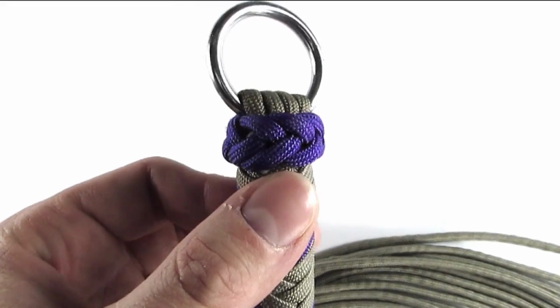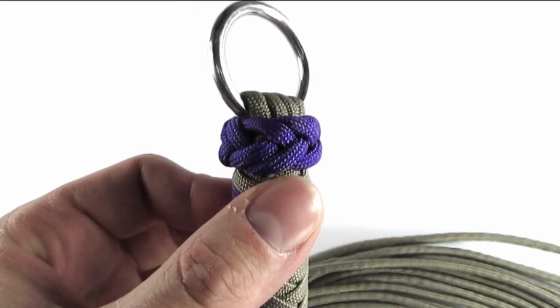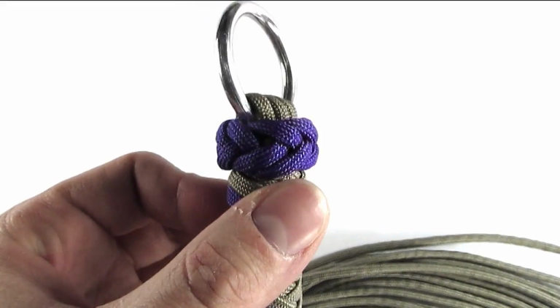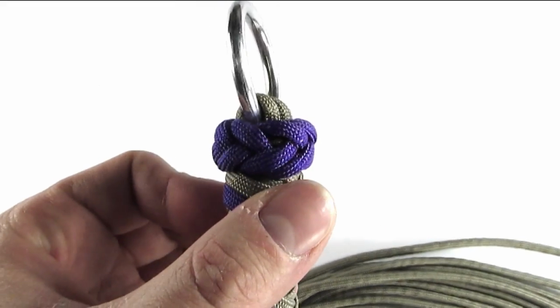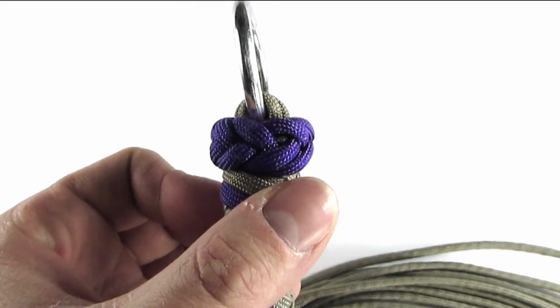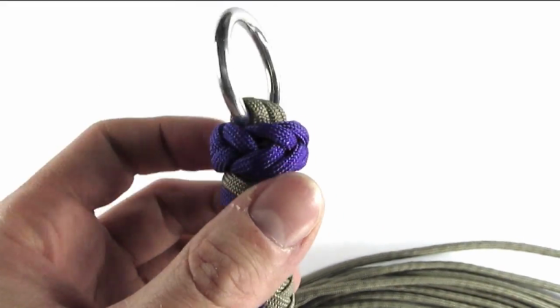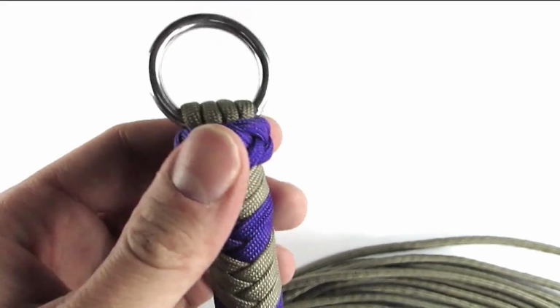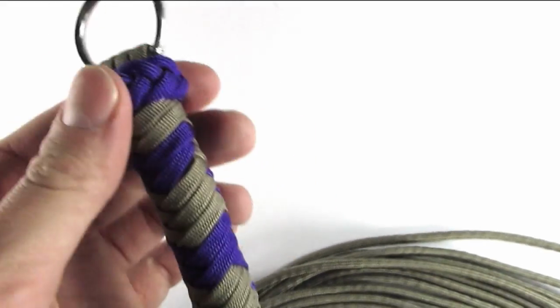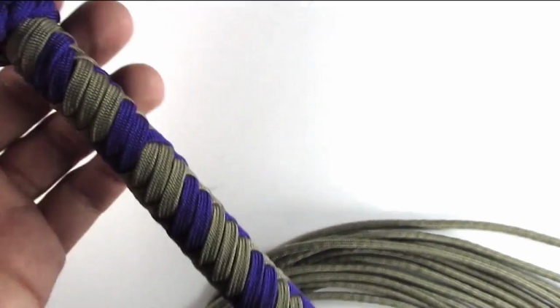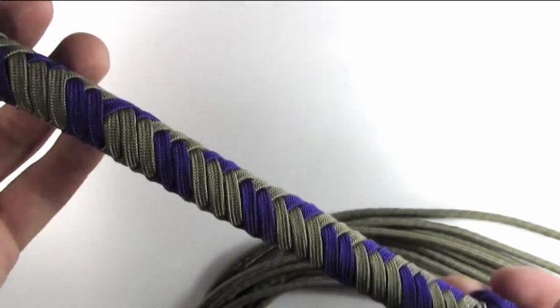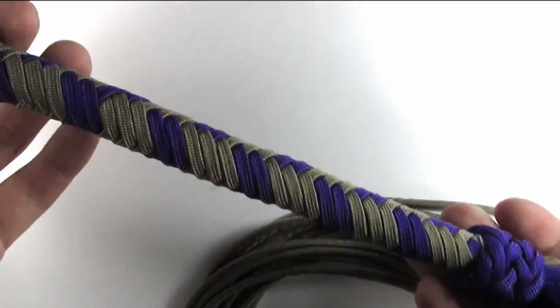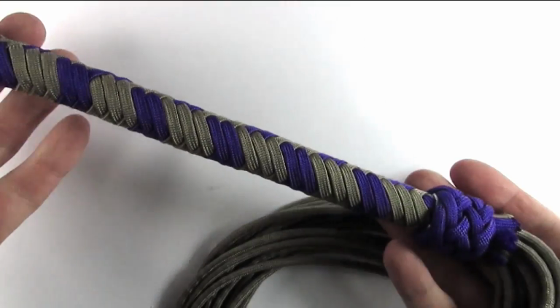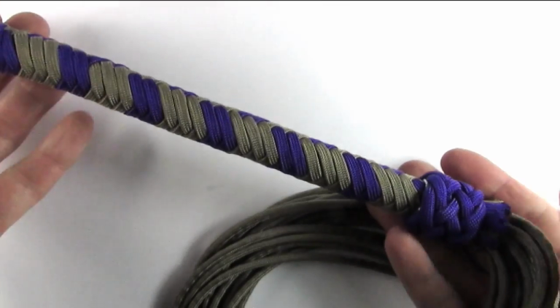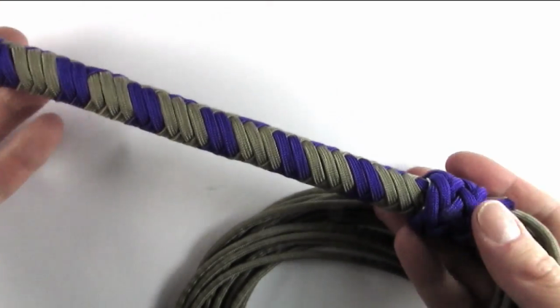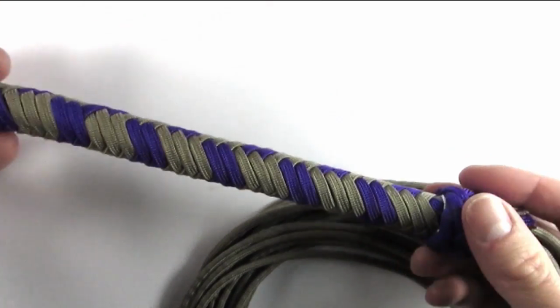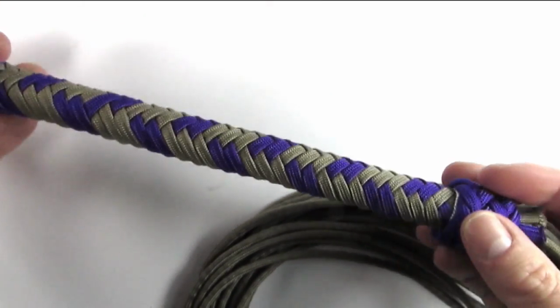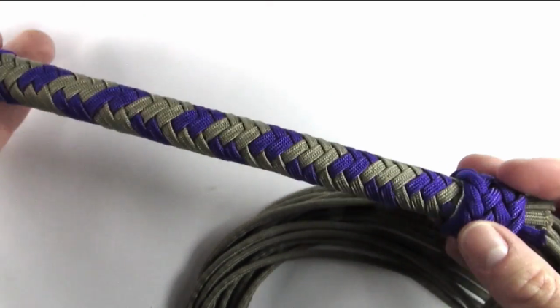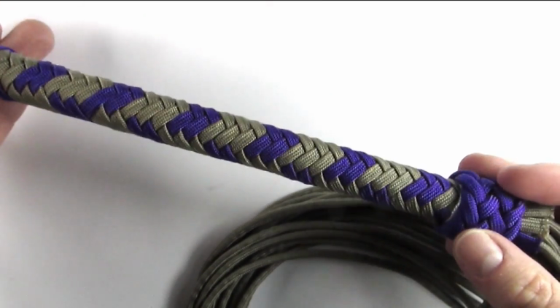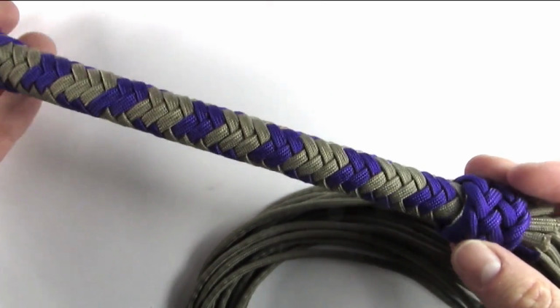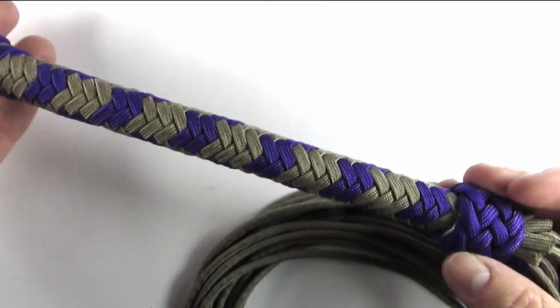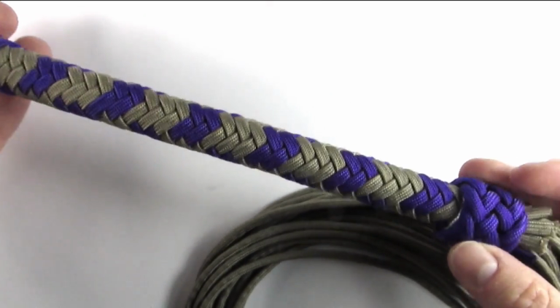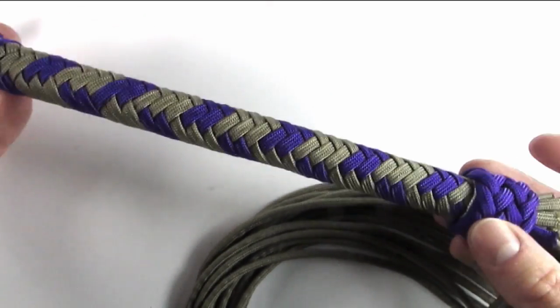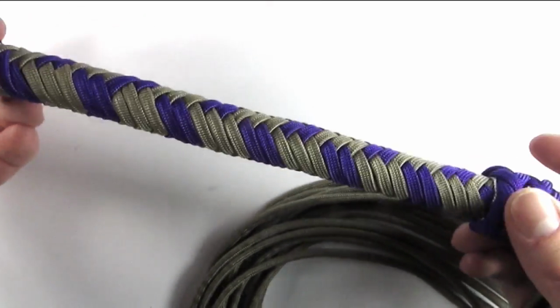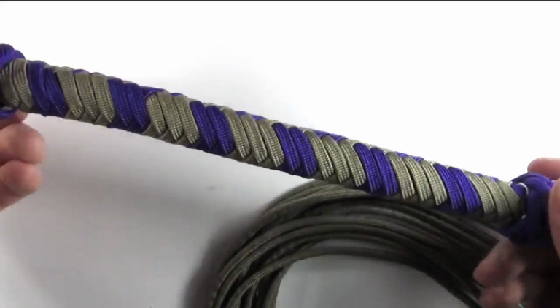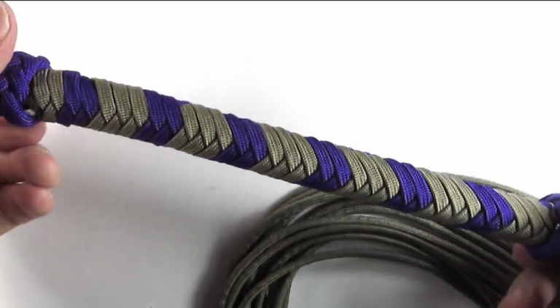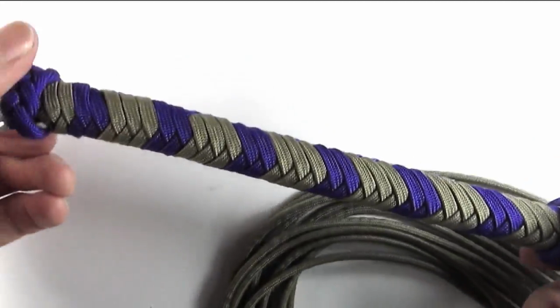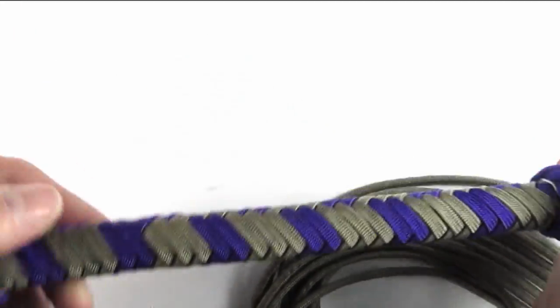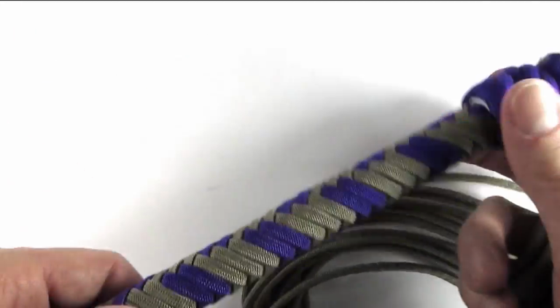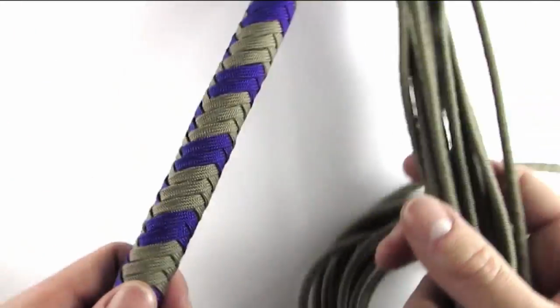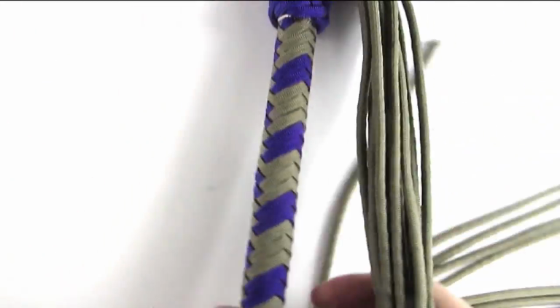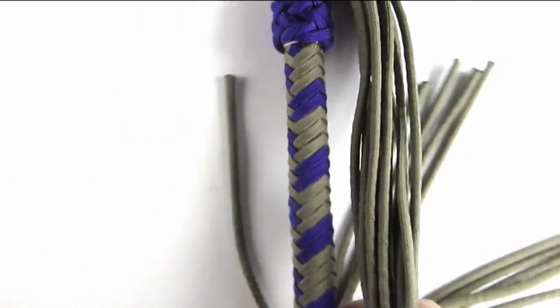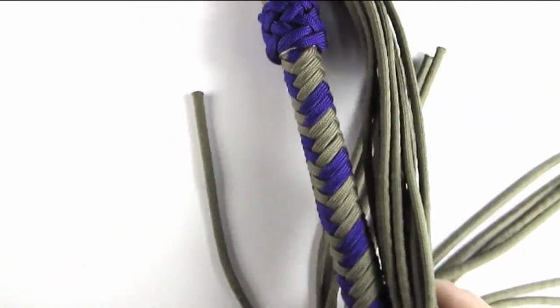With that done, the flogger is complete. Thank you guys for watching — see you next time.